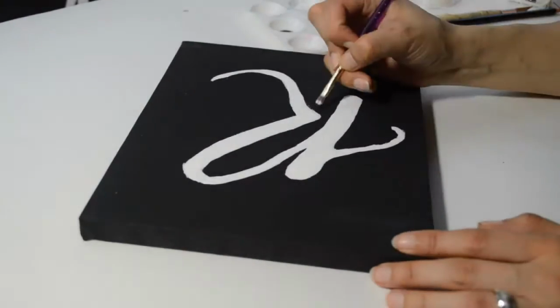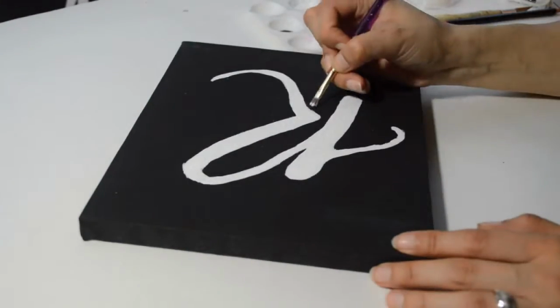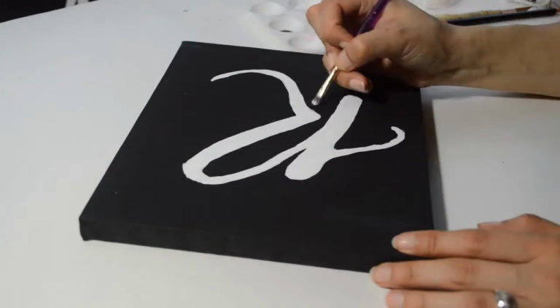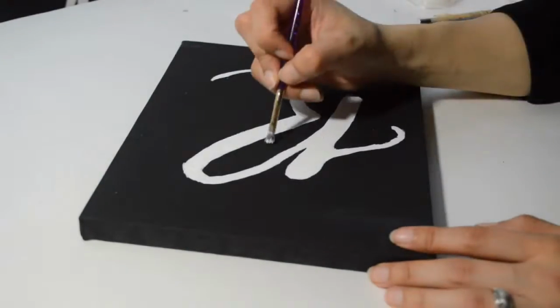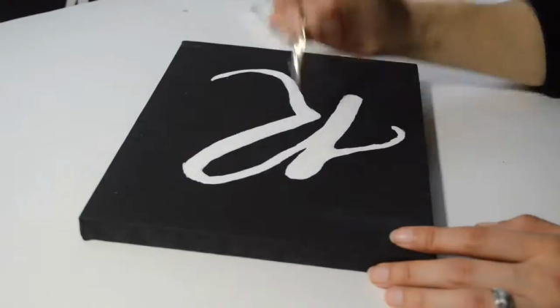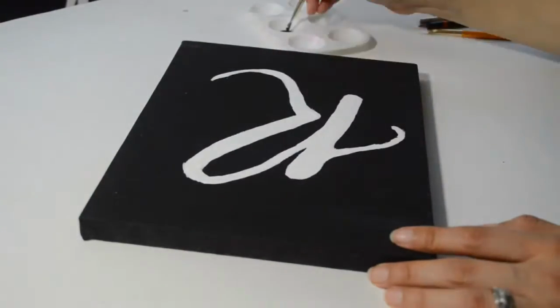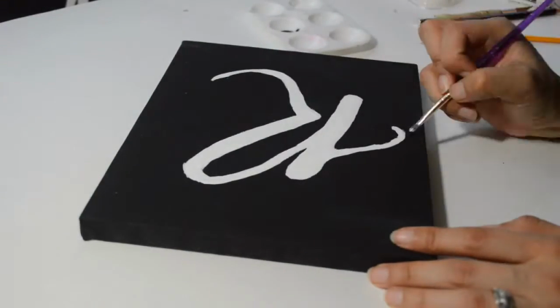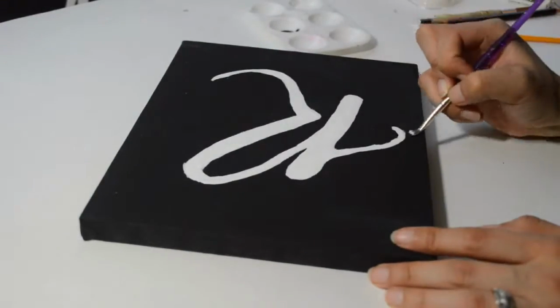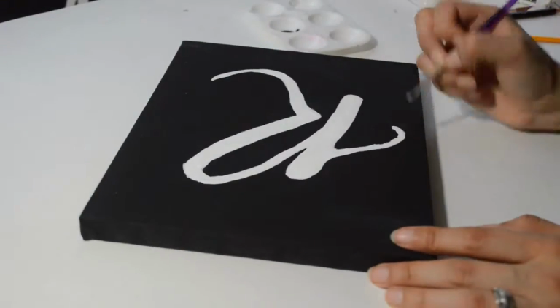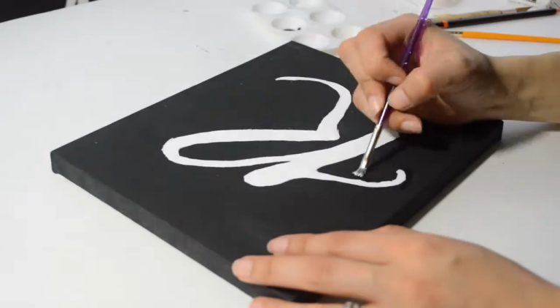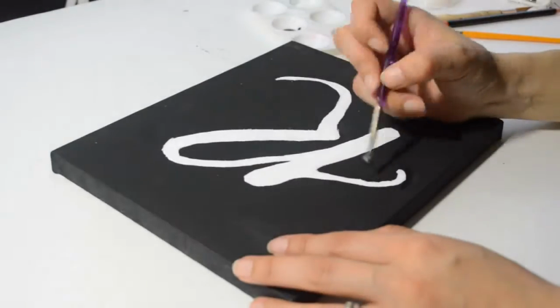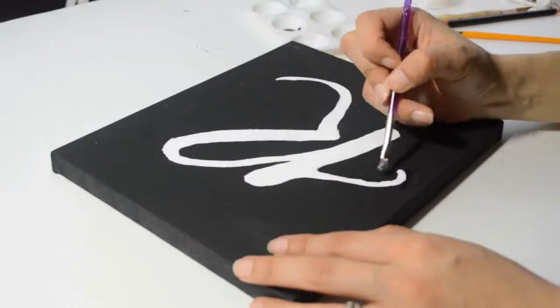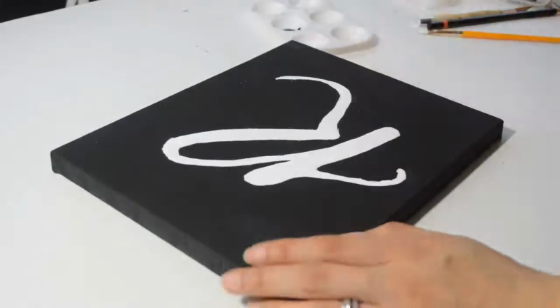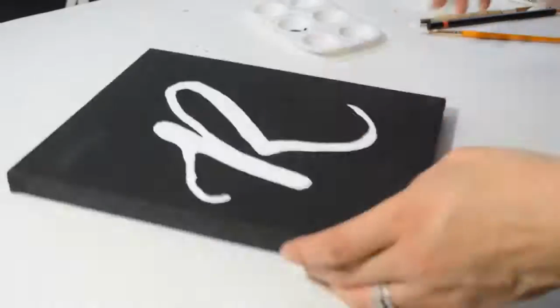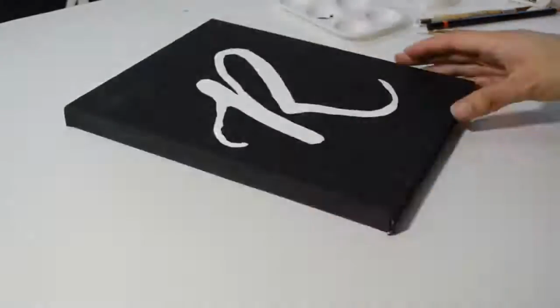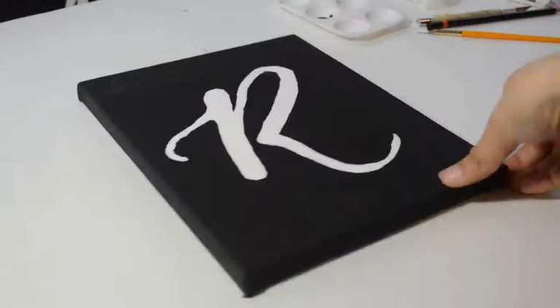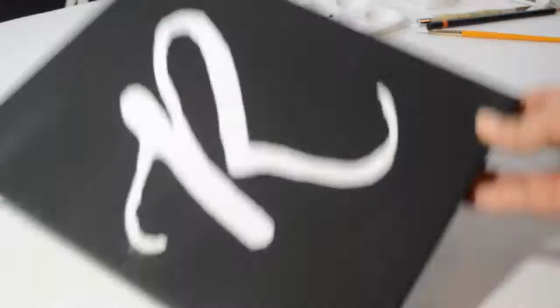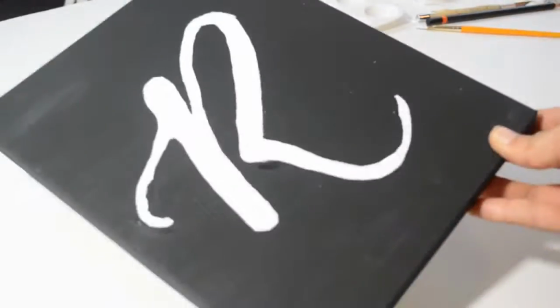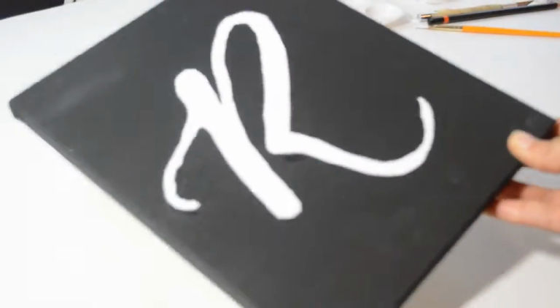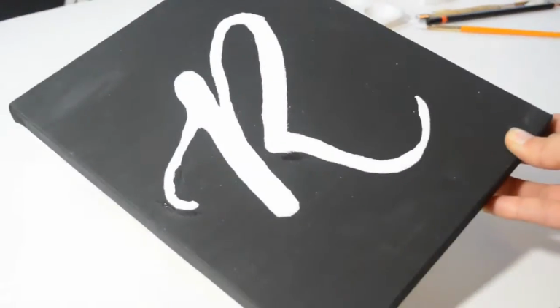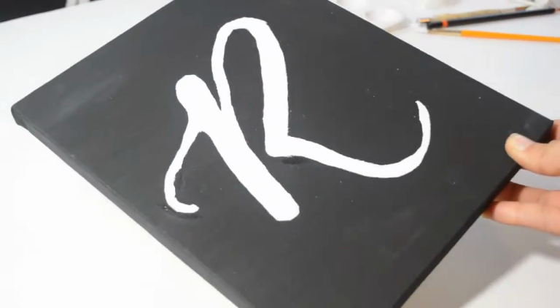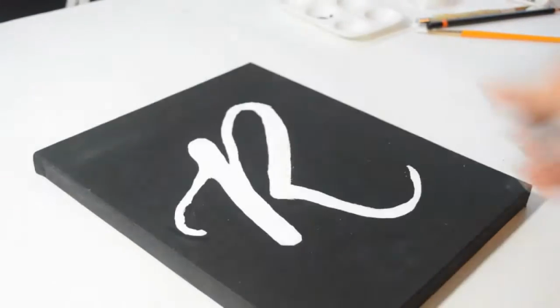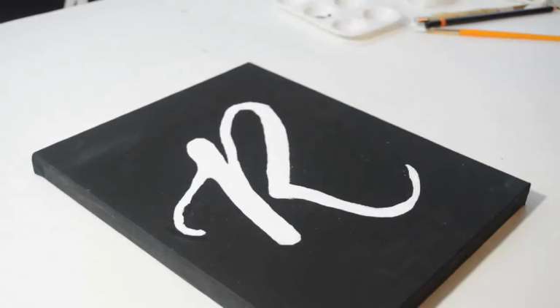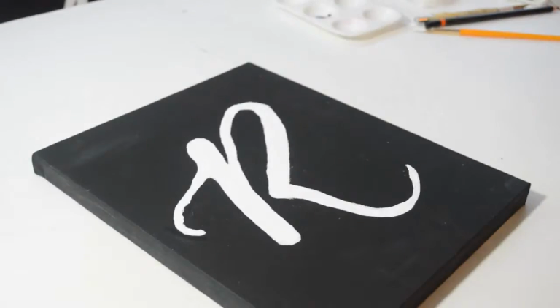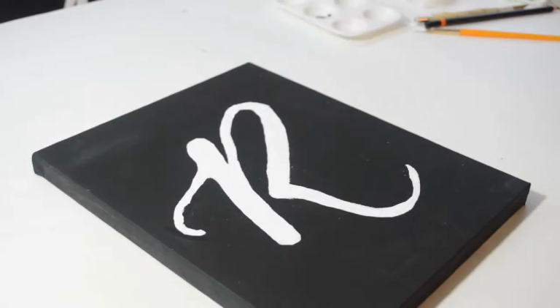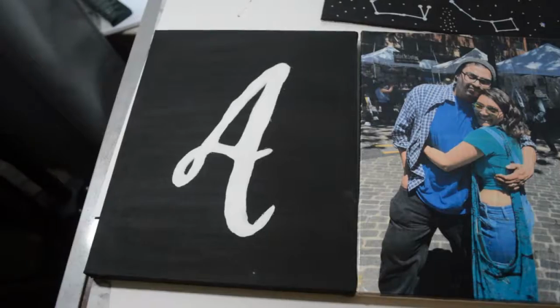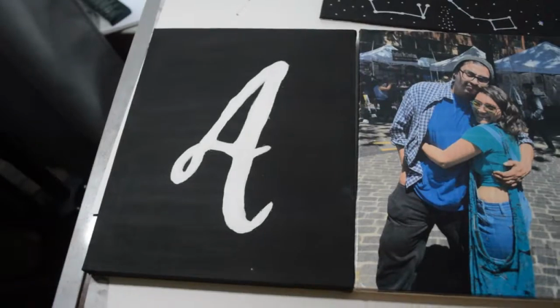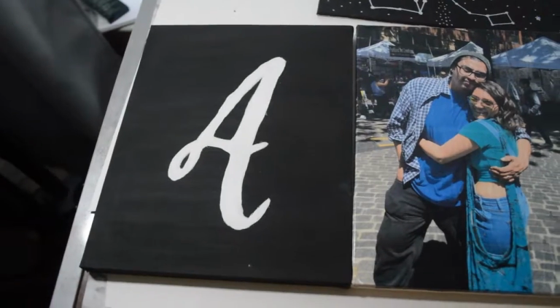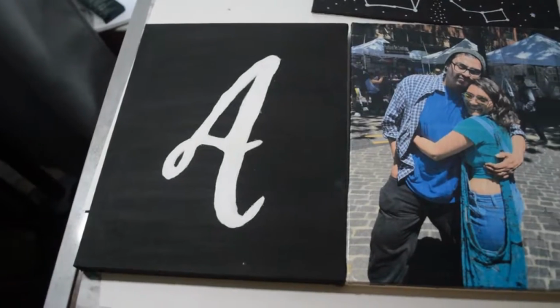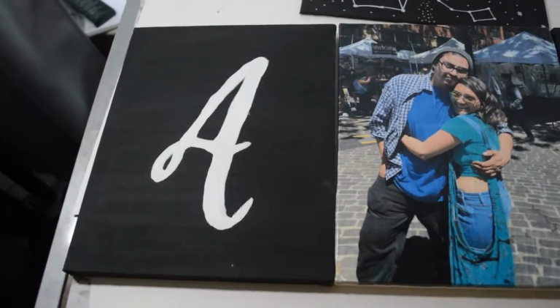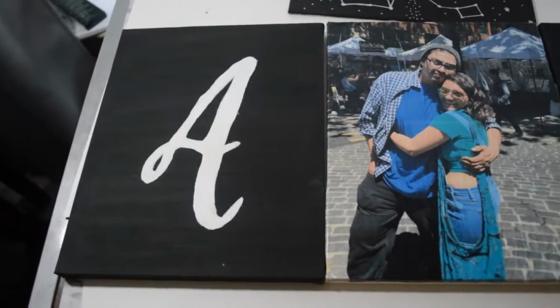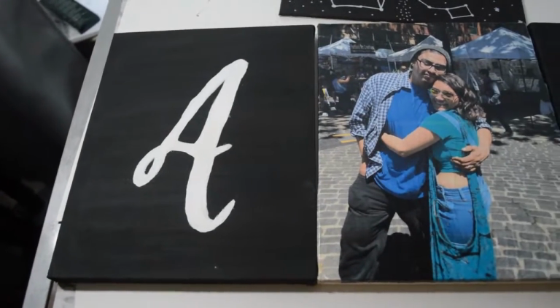I really like how this three-piece canvas turned out. I have it up in my room and even though it's small, it's awesome looking.